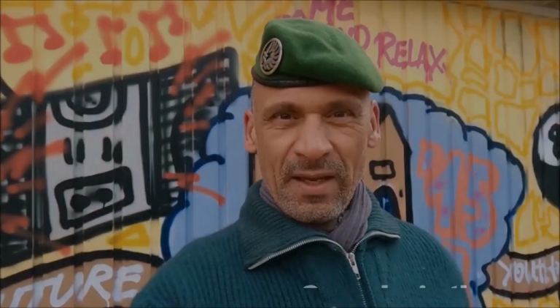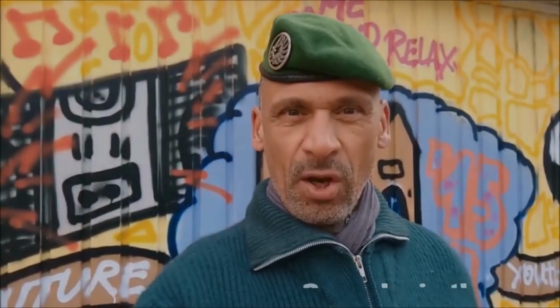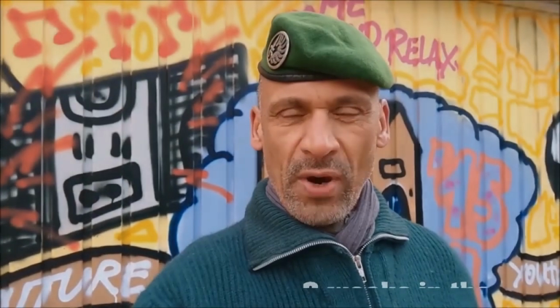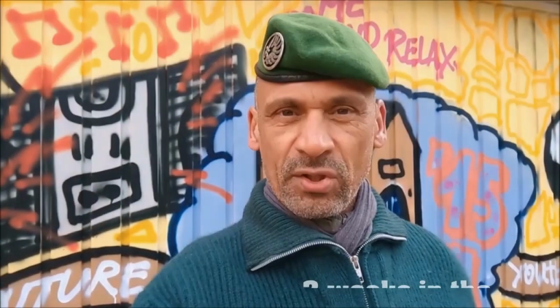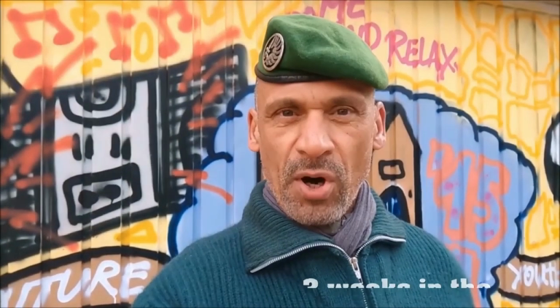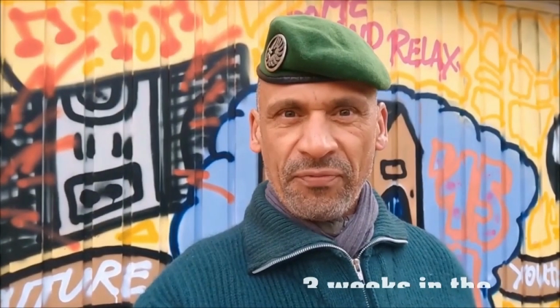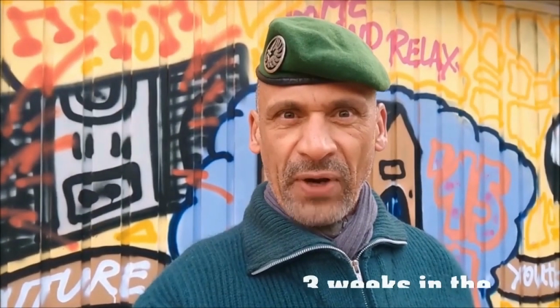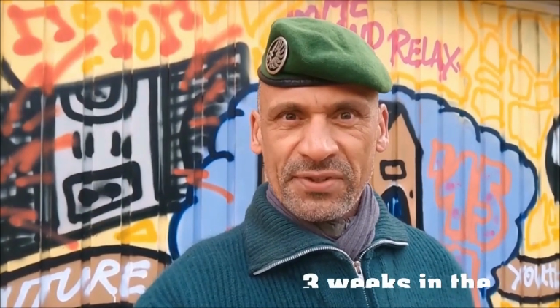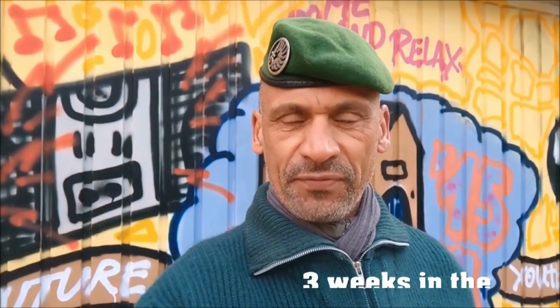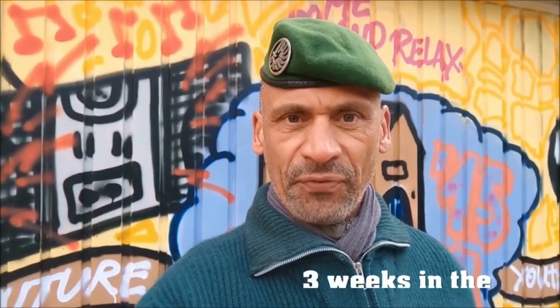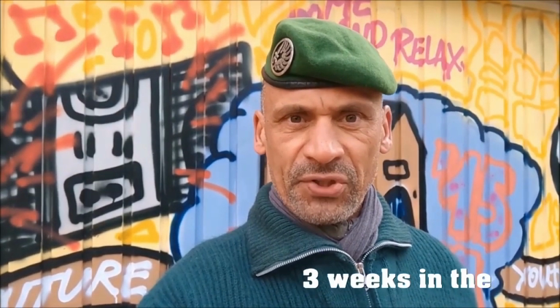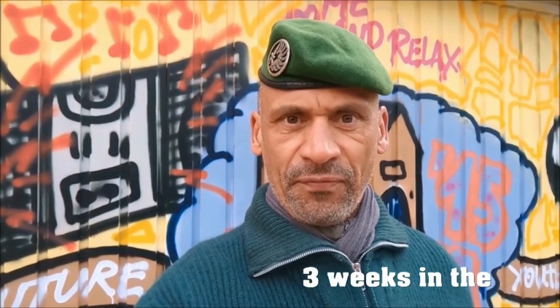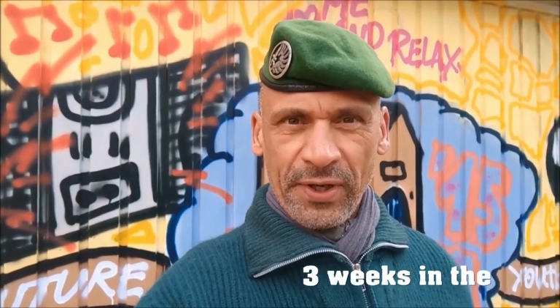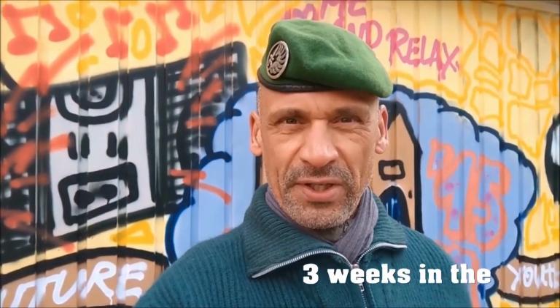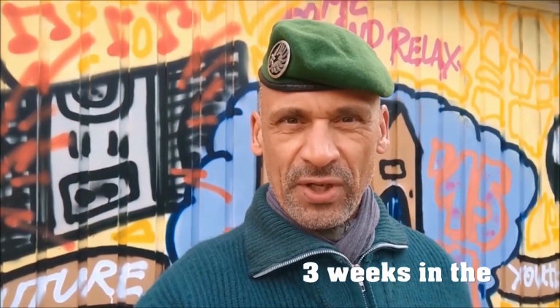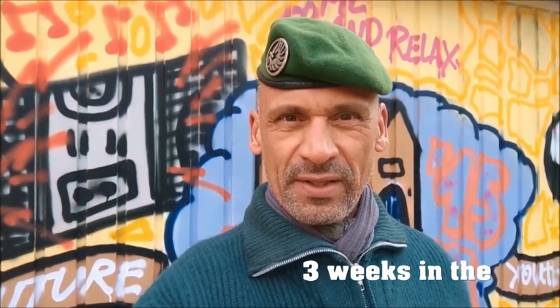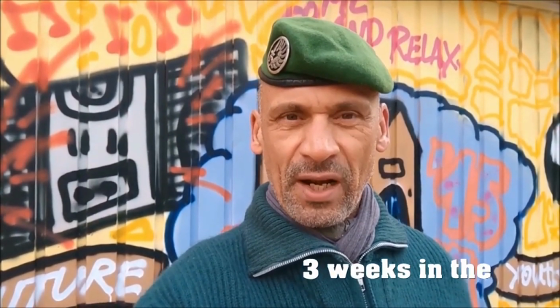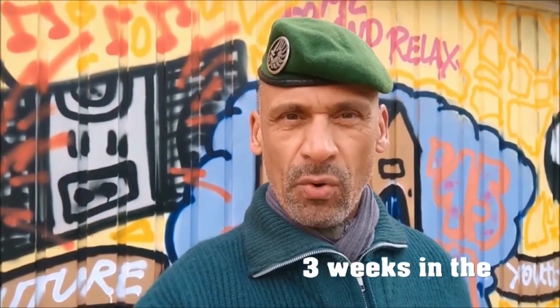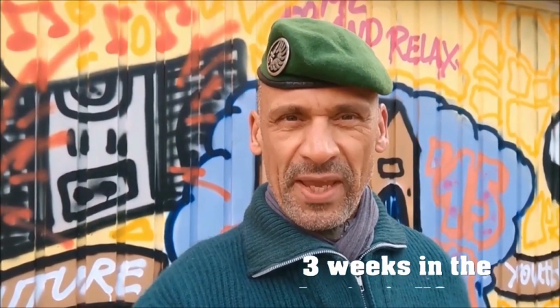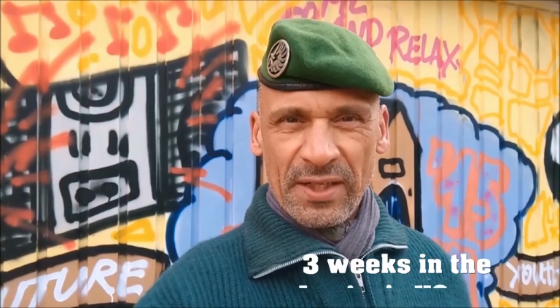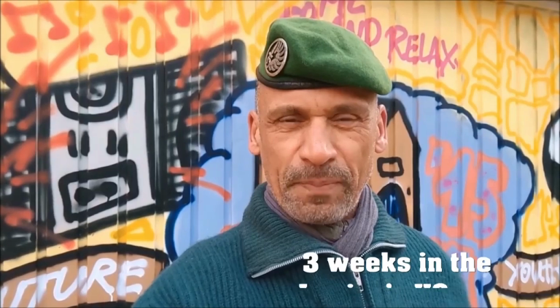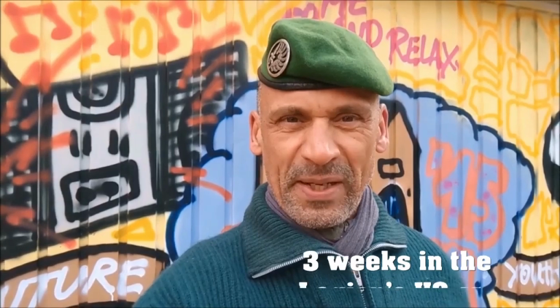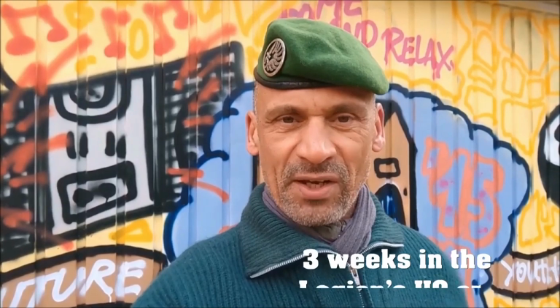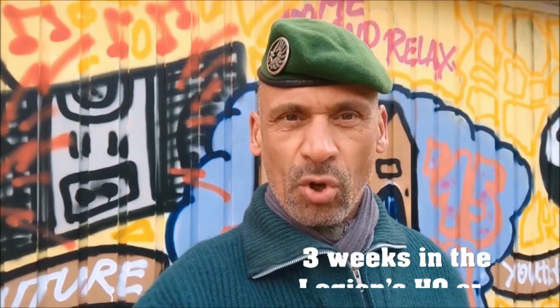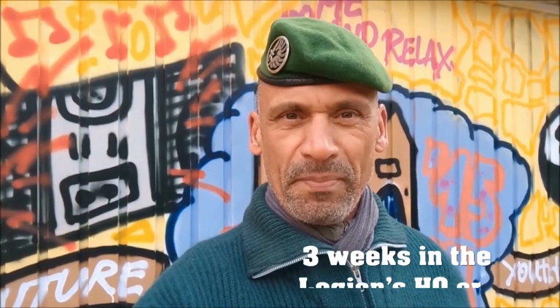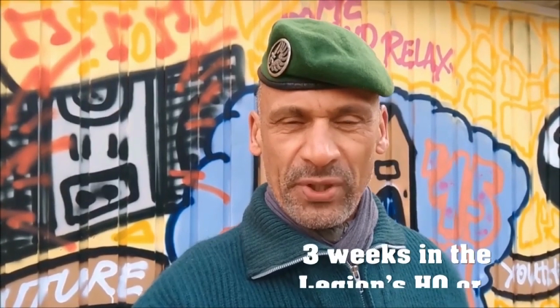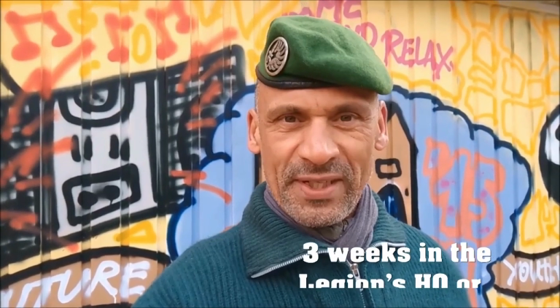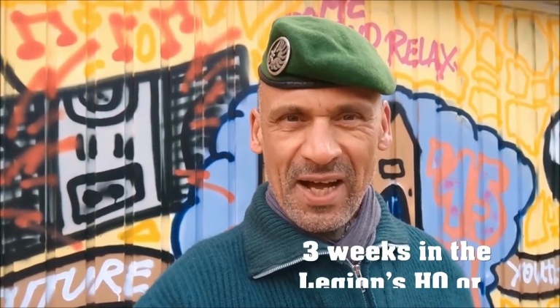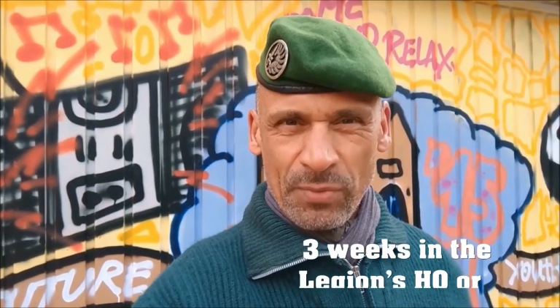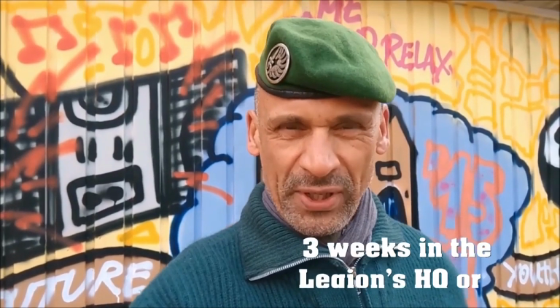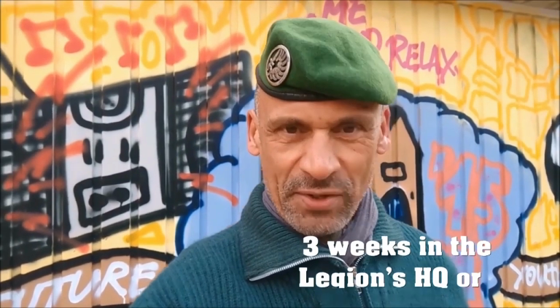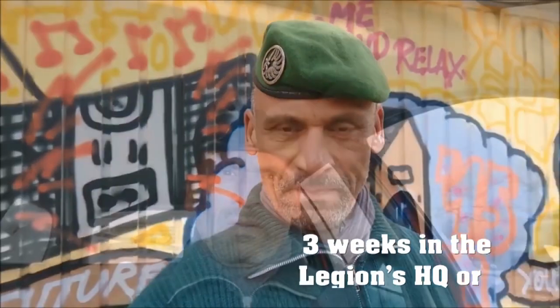Hello and good morning, friends of the French Foreign Legion. Hello, English-speaking community. I am greeting you.